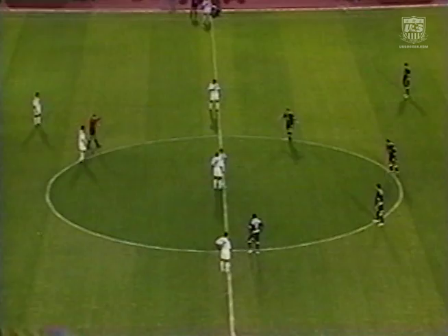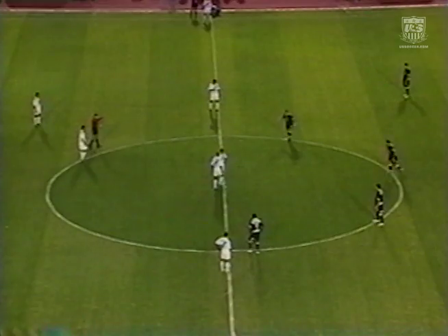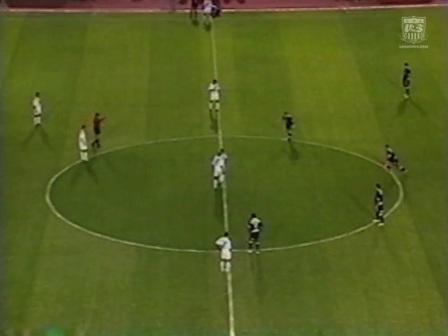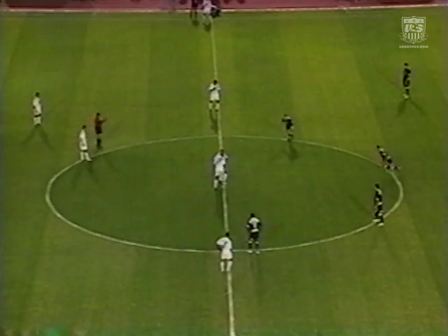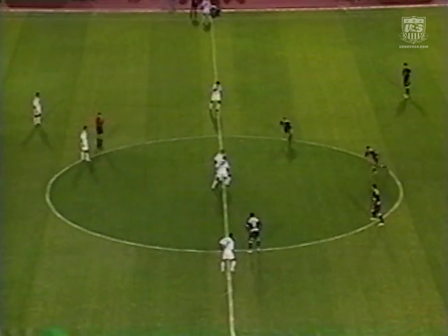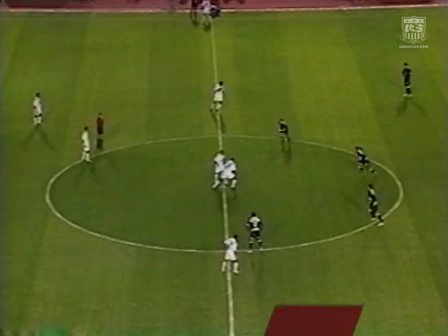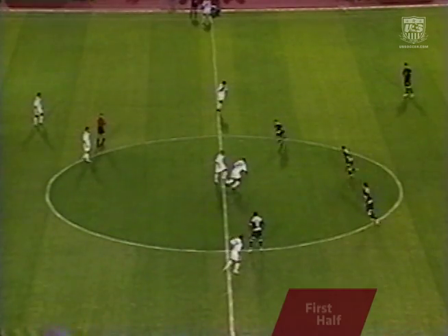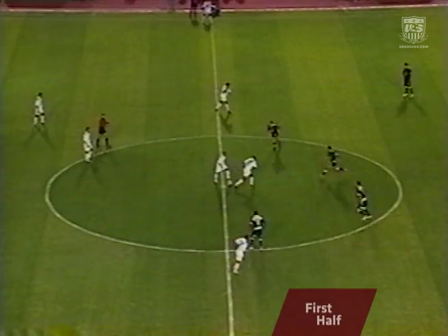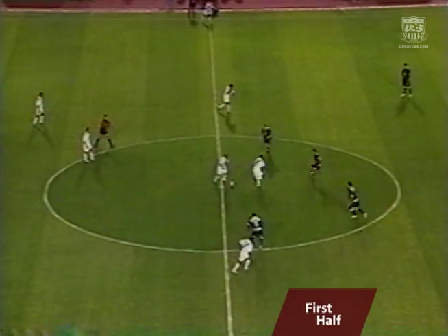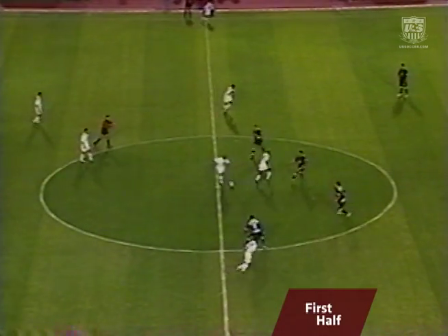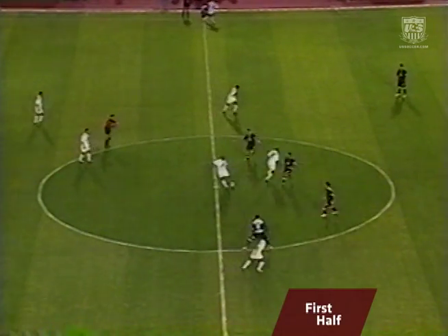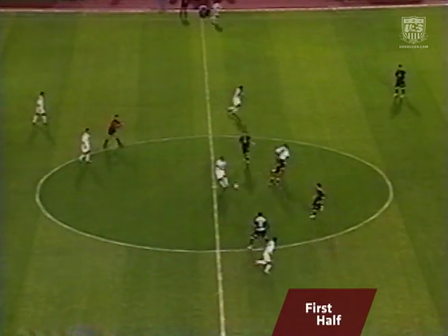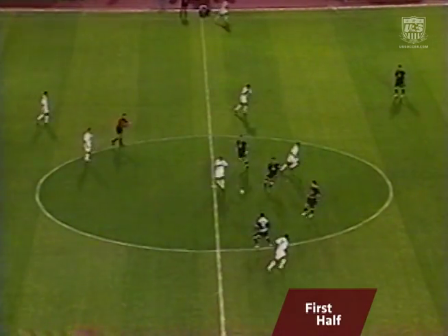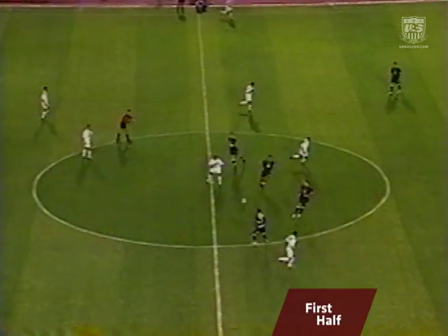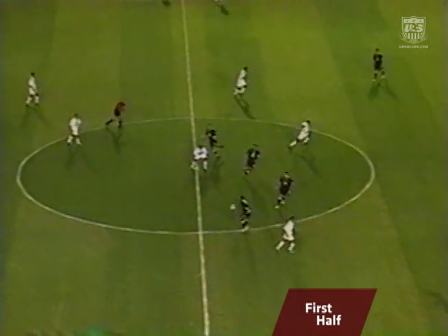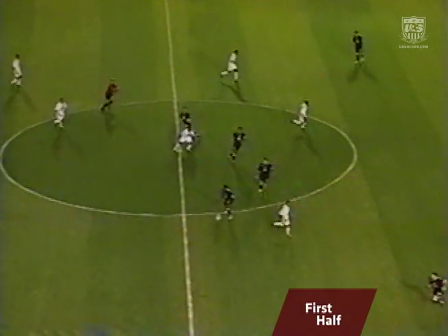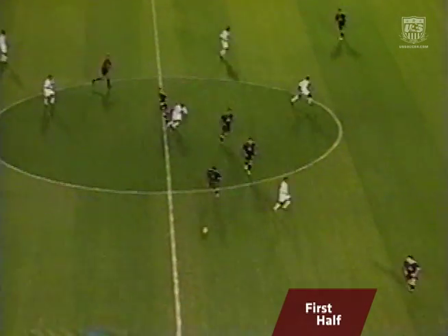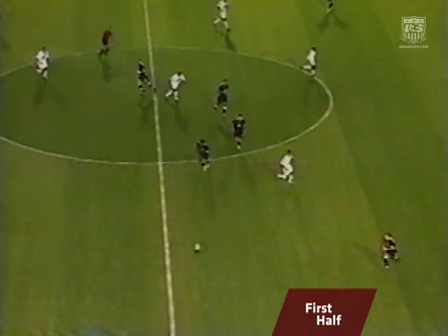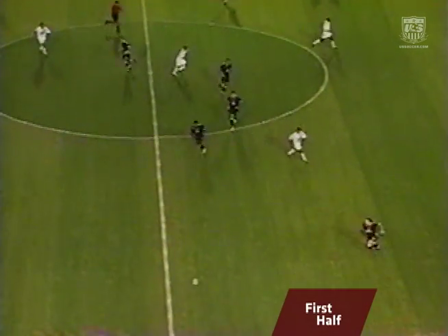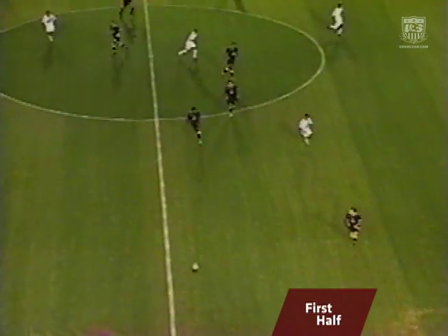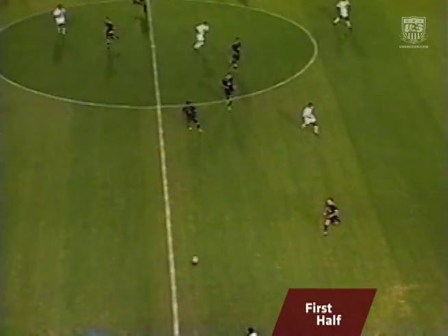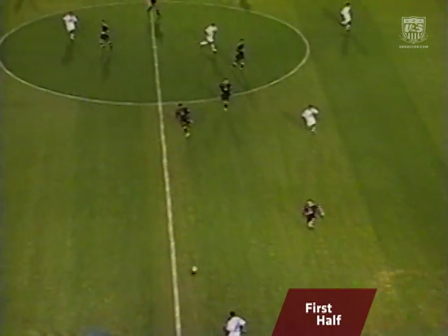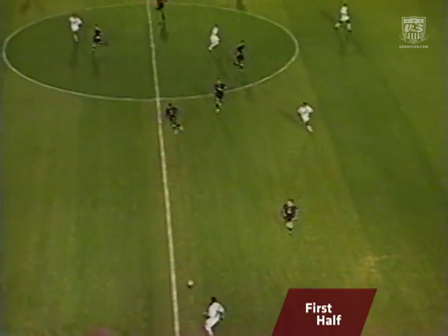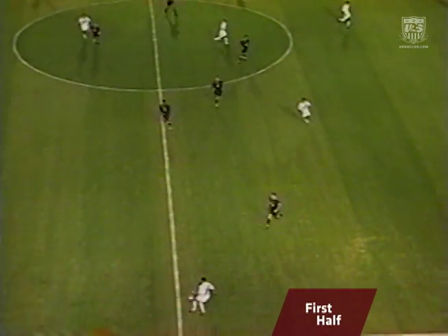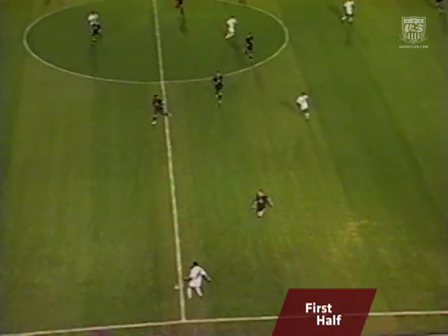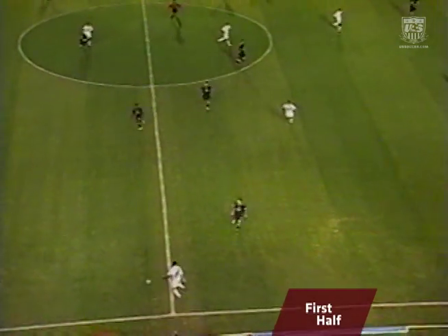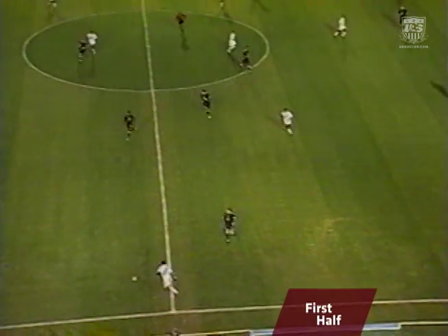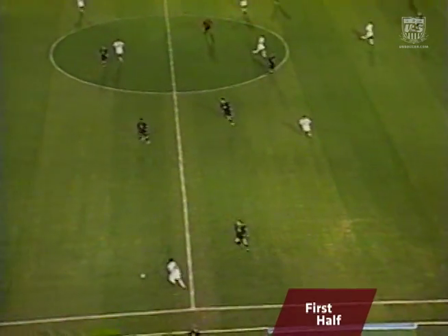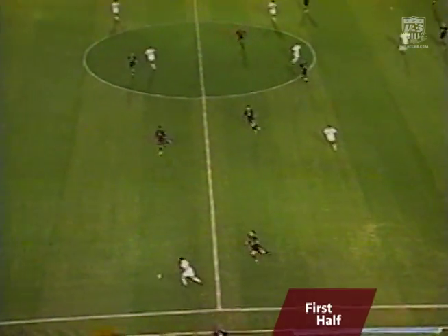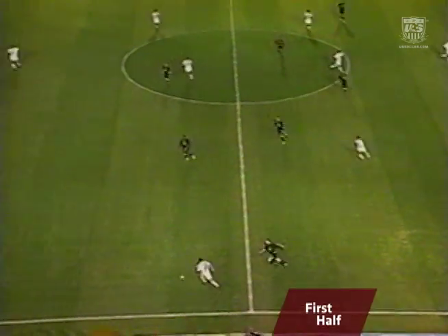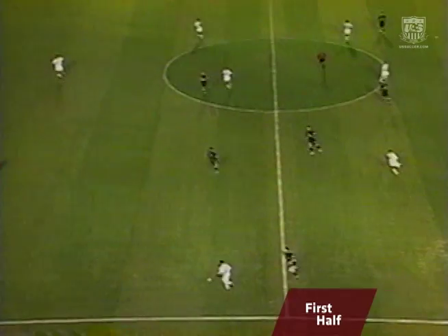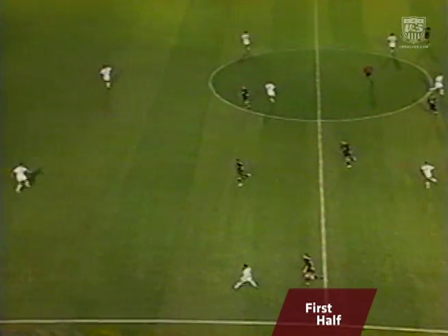Welcome, everyone, to Guatemala City. We are underway with this one in this World Cup qualifier.